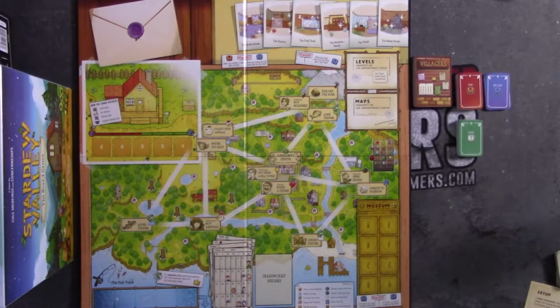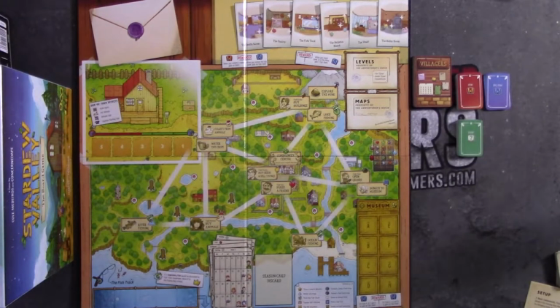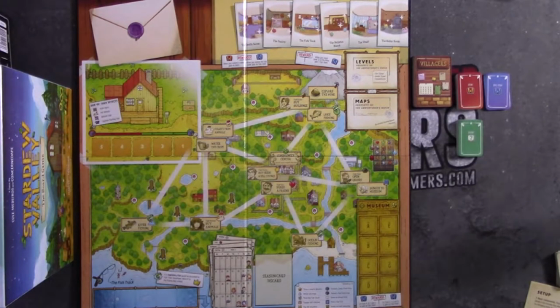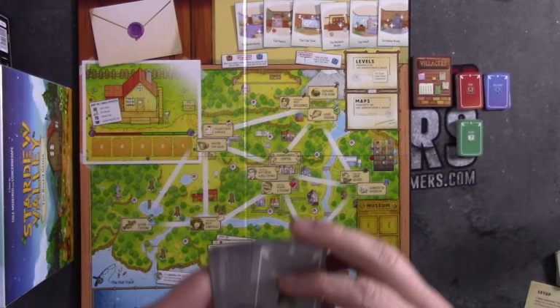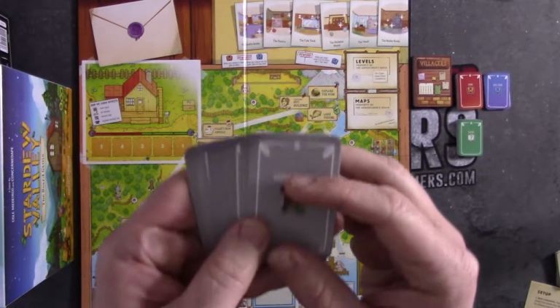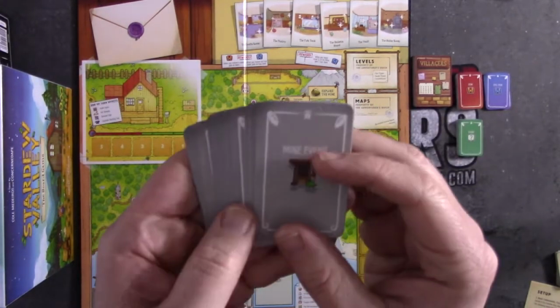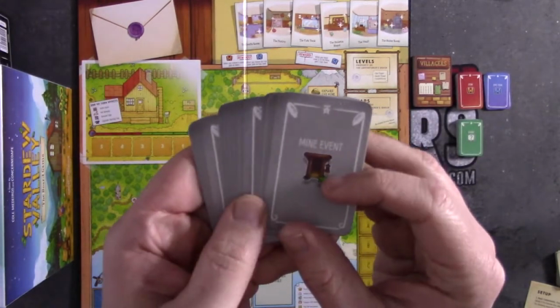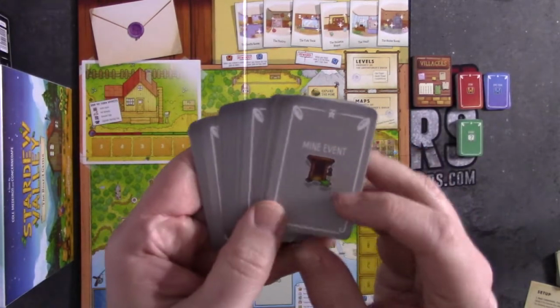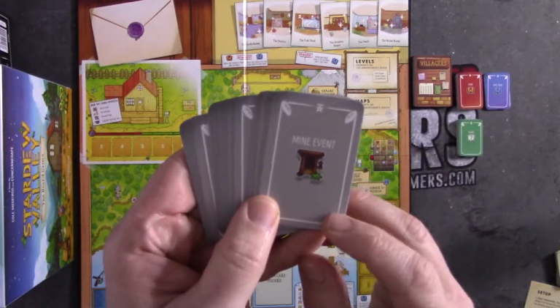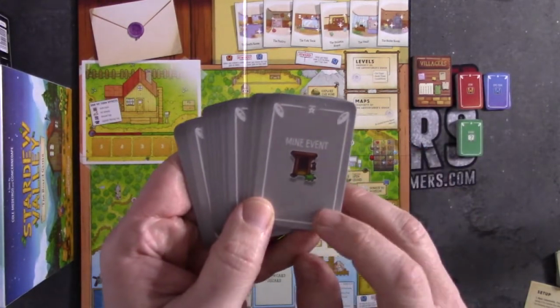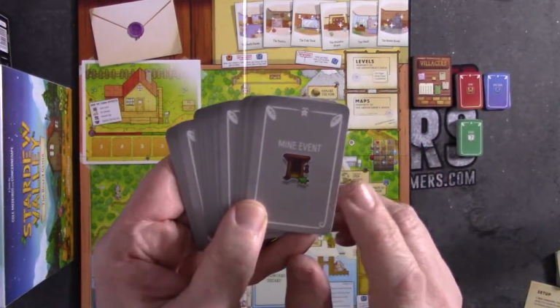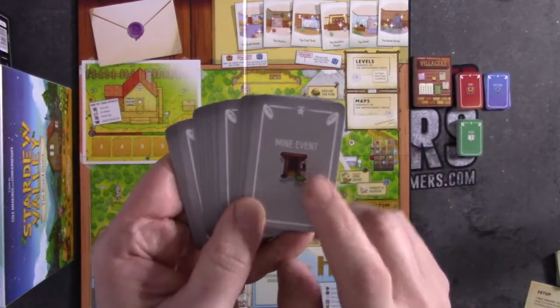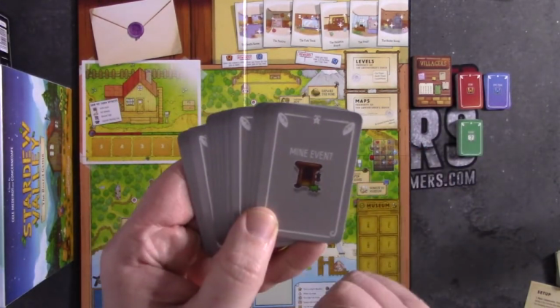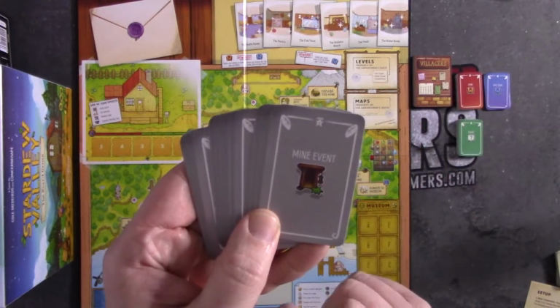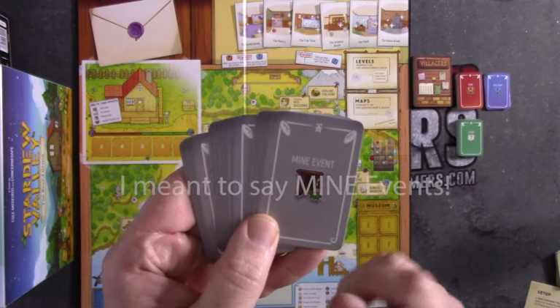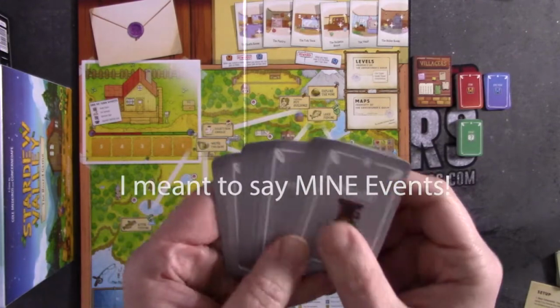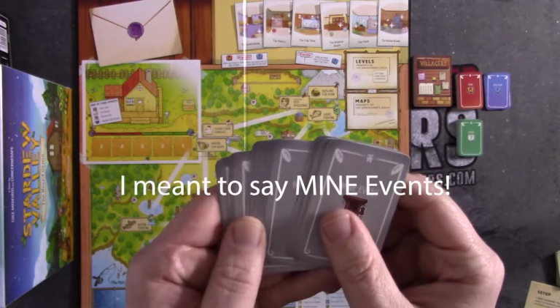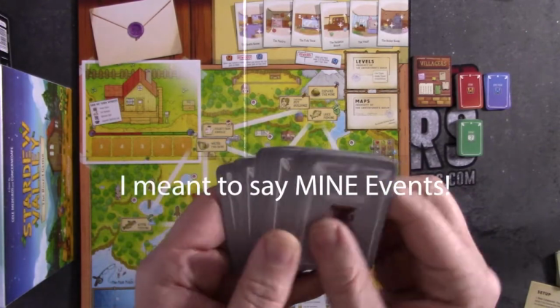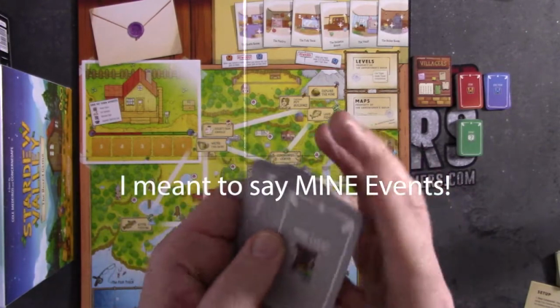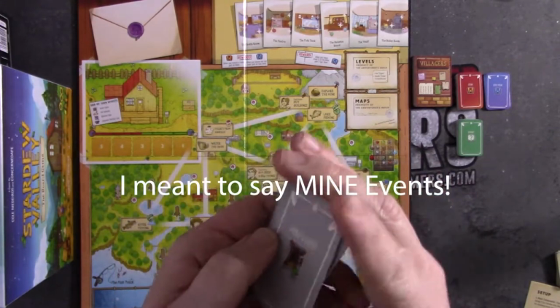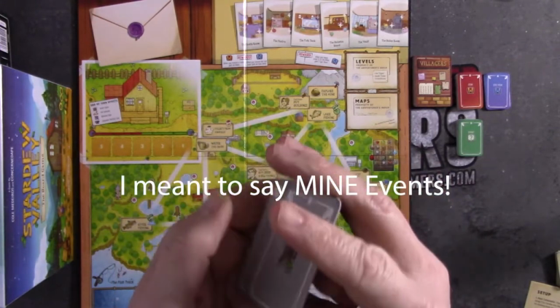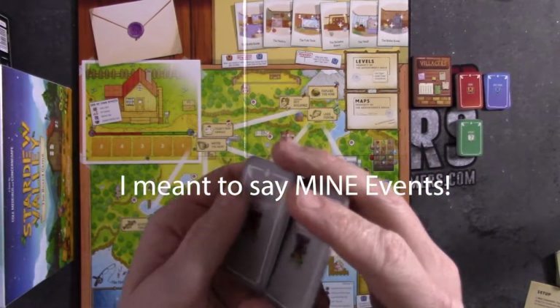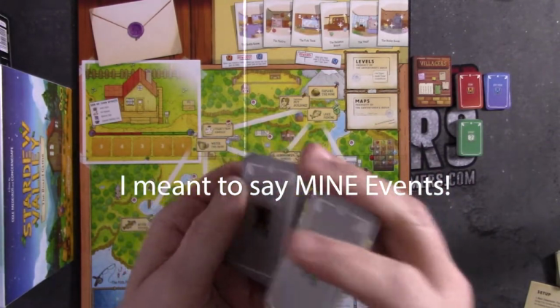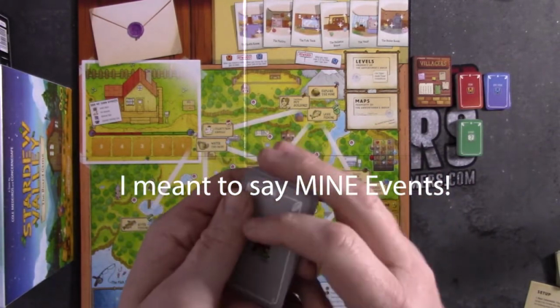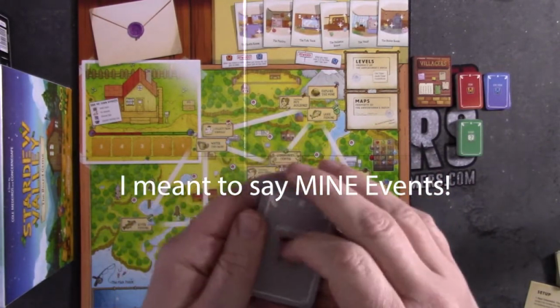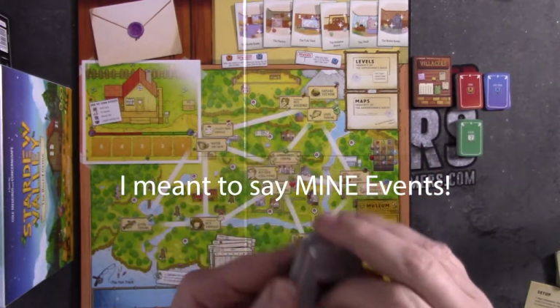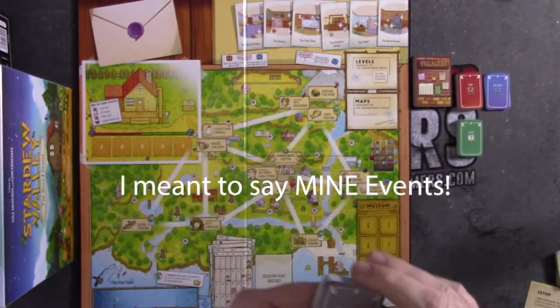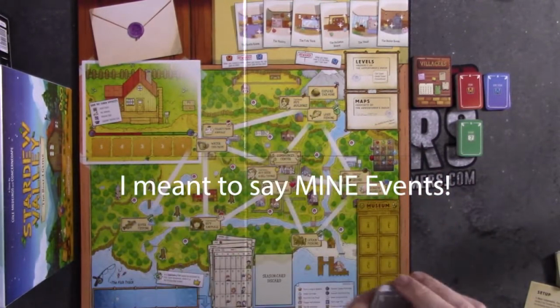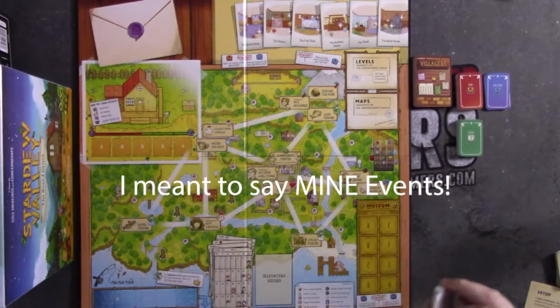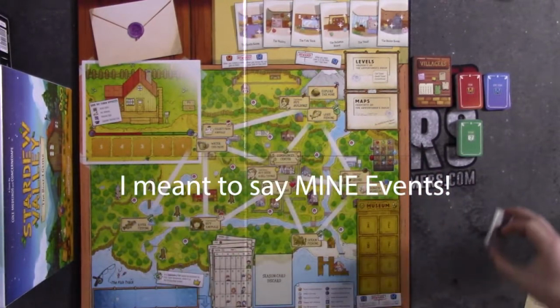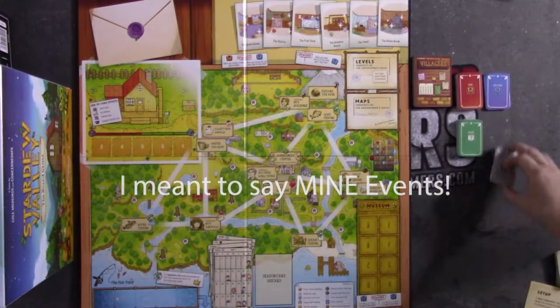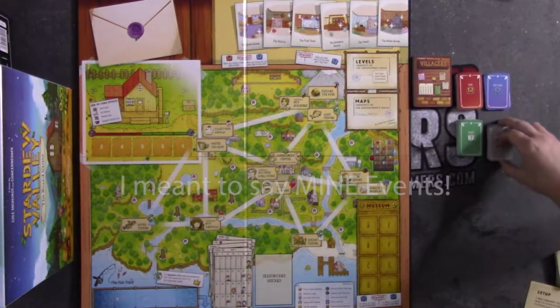Last but not least for this part of the setup, you're going to do the mini events, giving them a good shuffle and placing them beside the board as well.